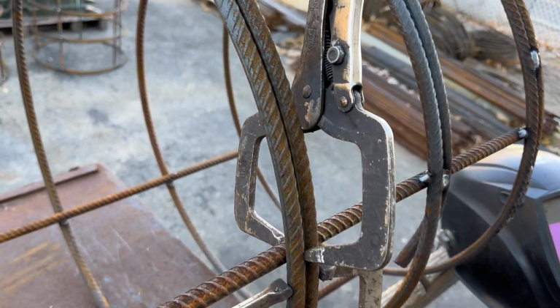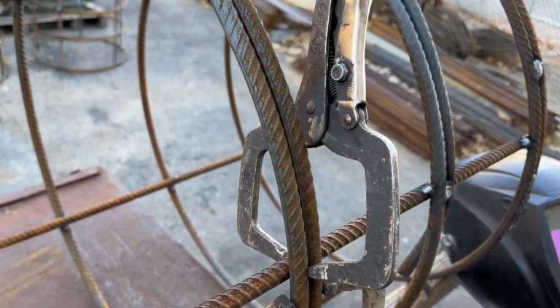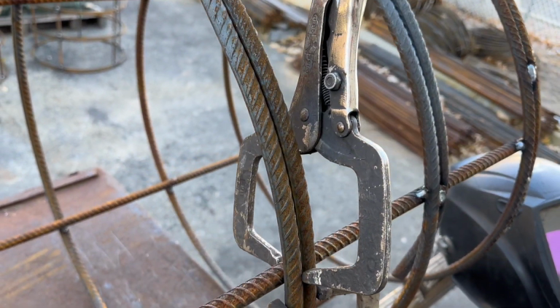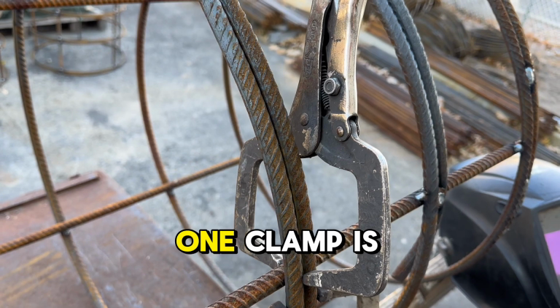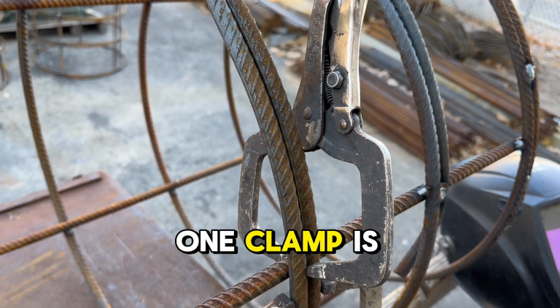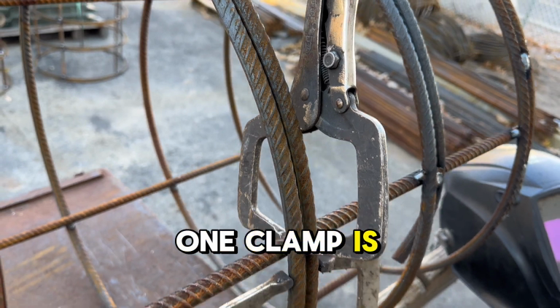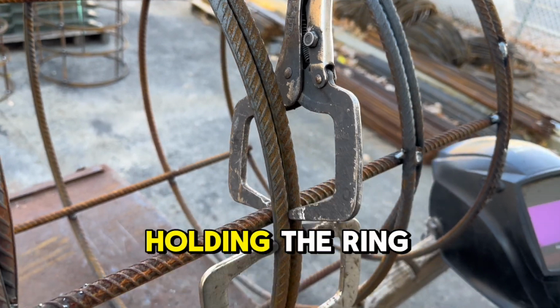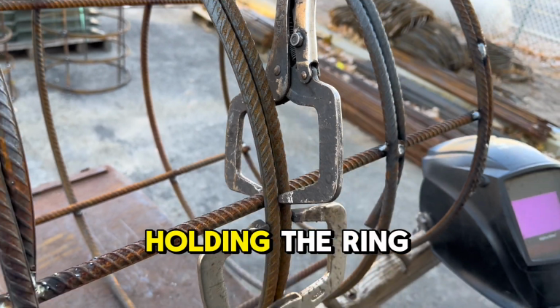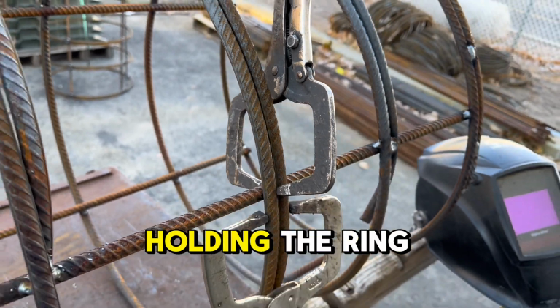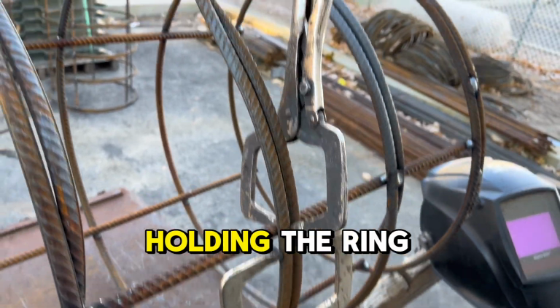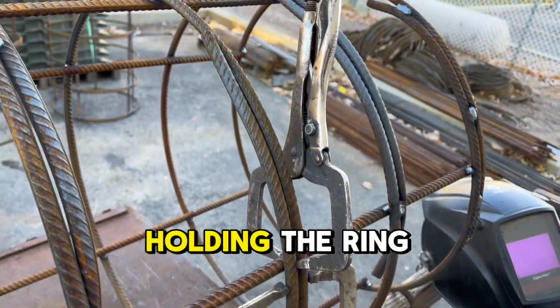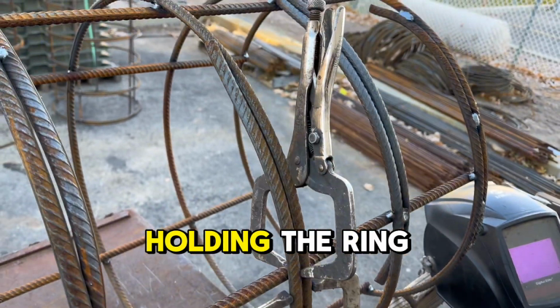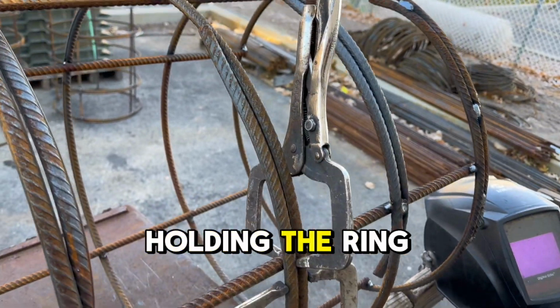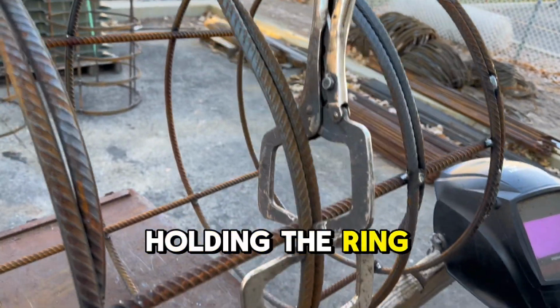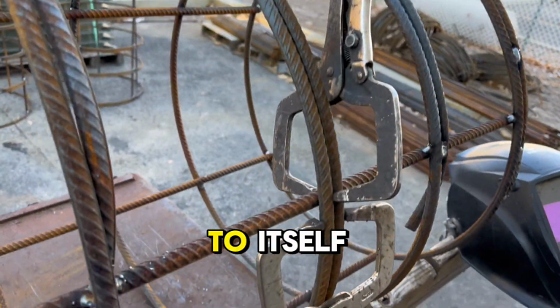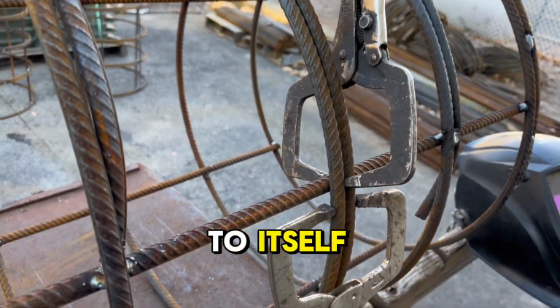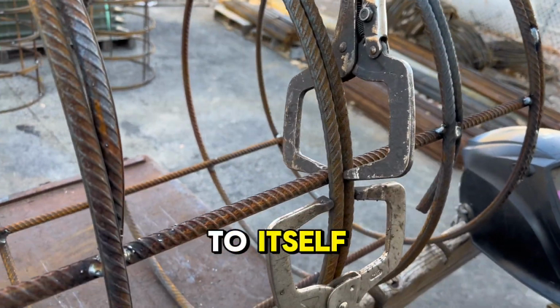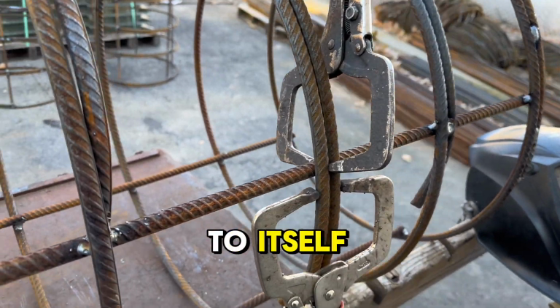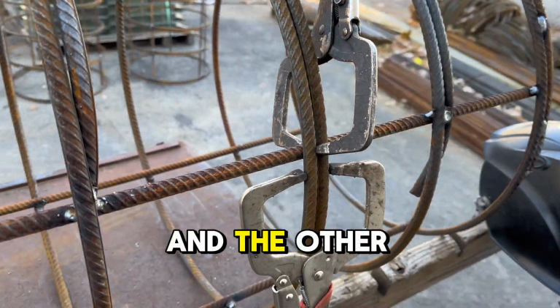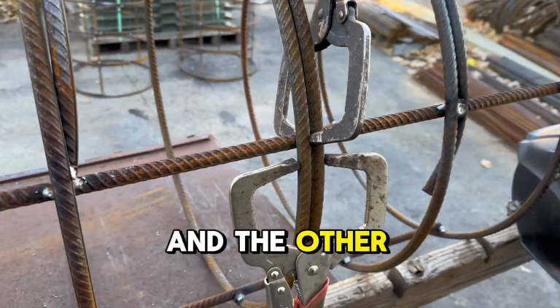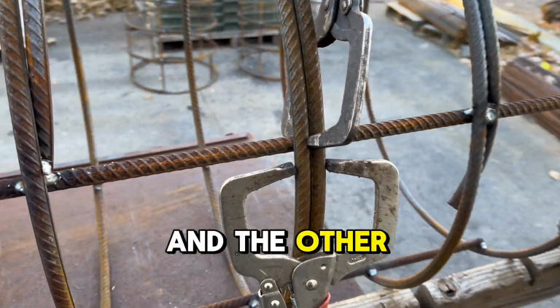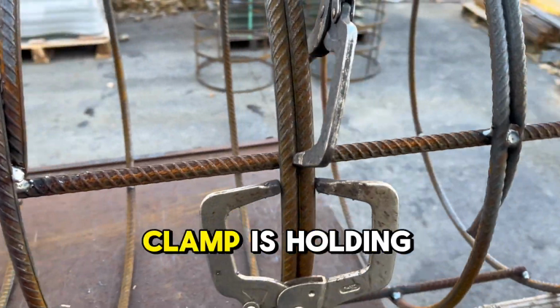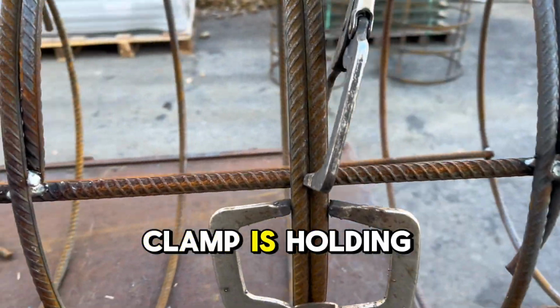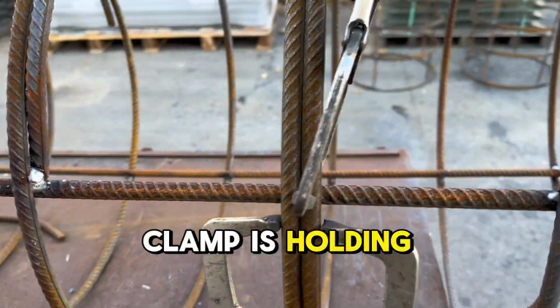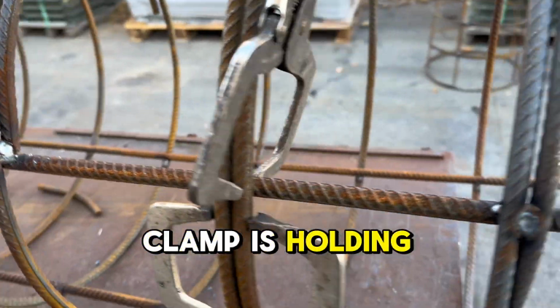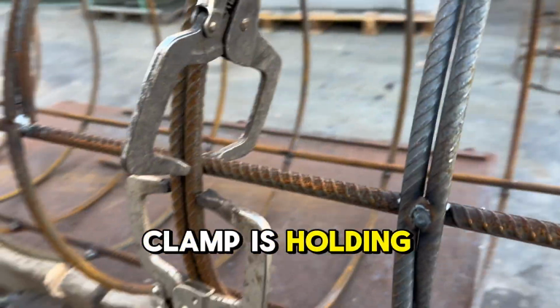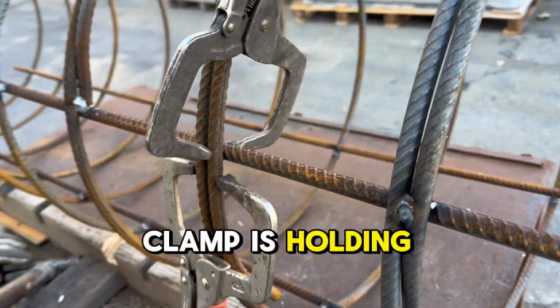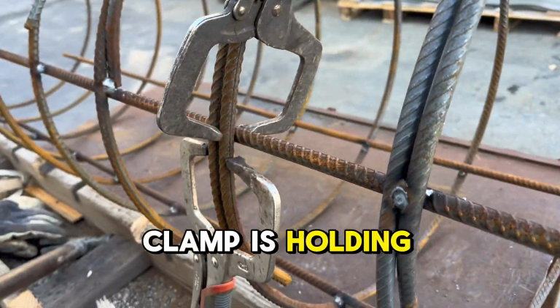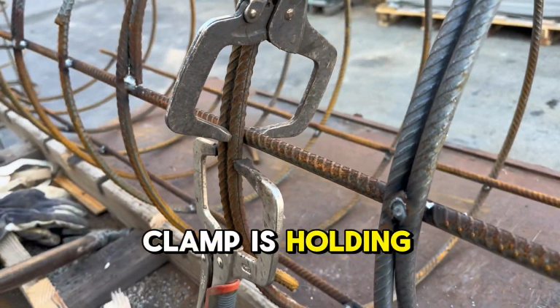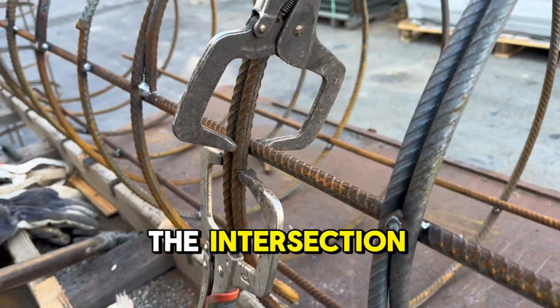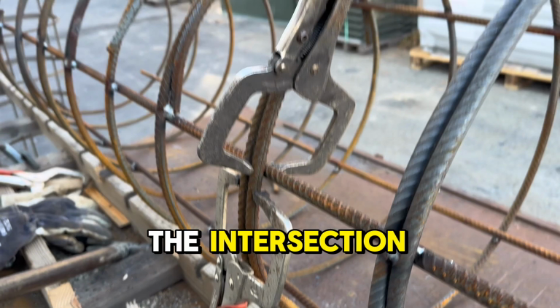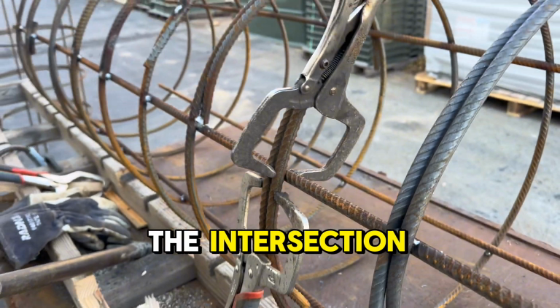One clamp is holding the ring to itself, and the other clamp is holding the intersection.